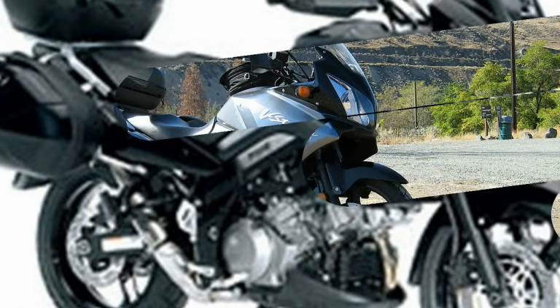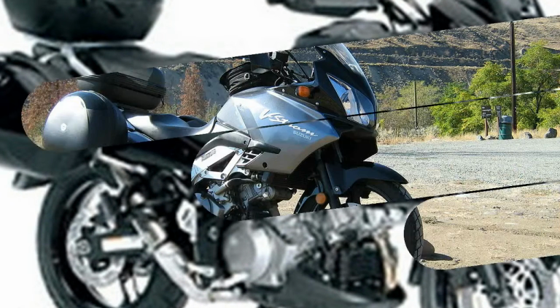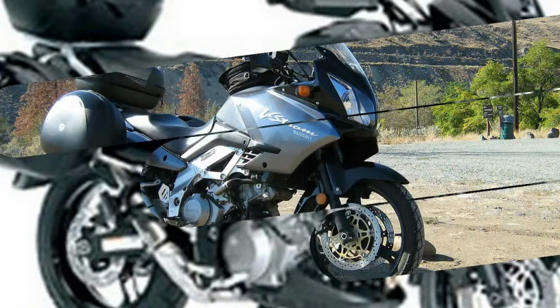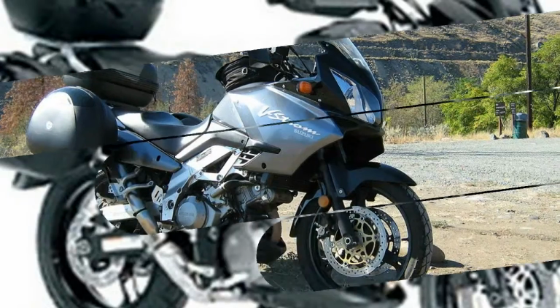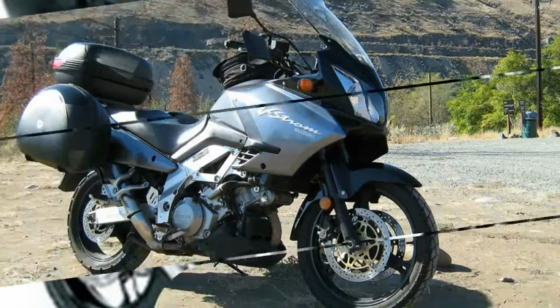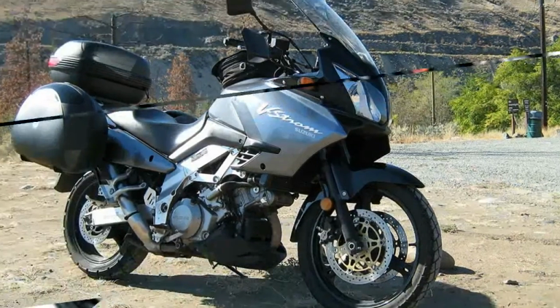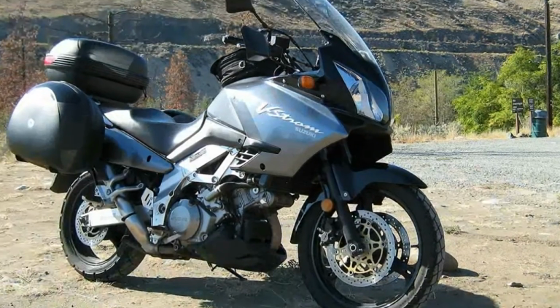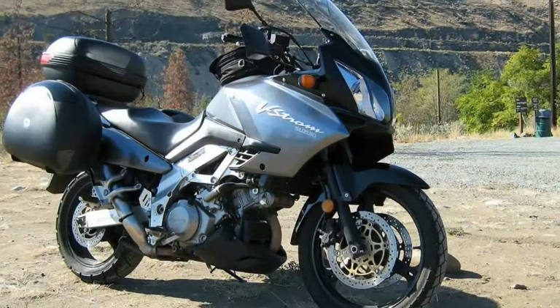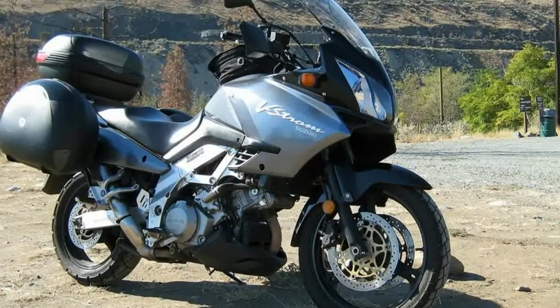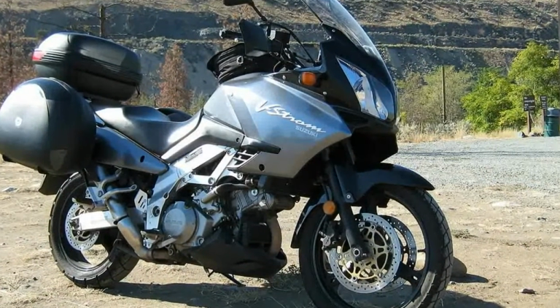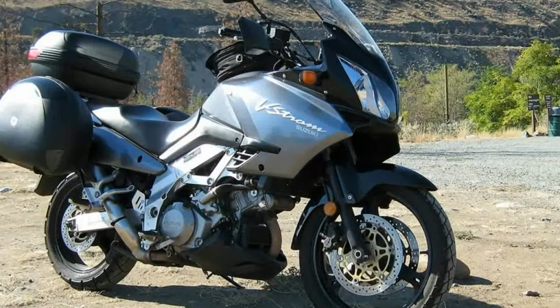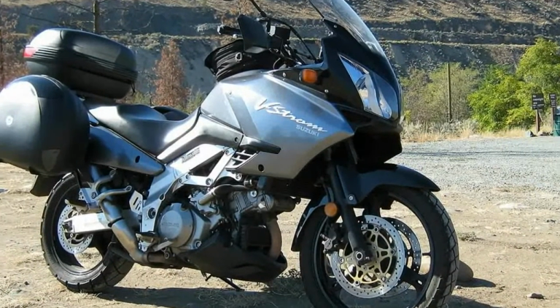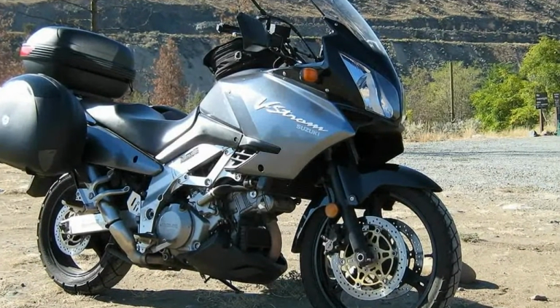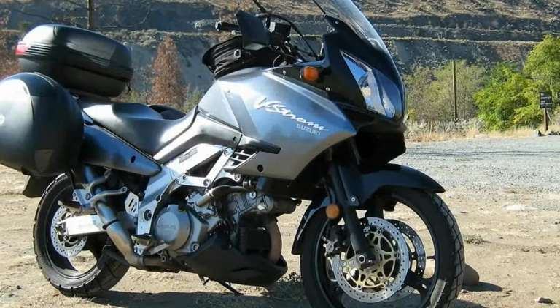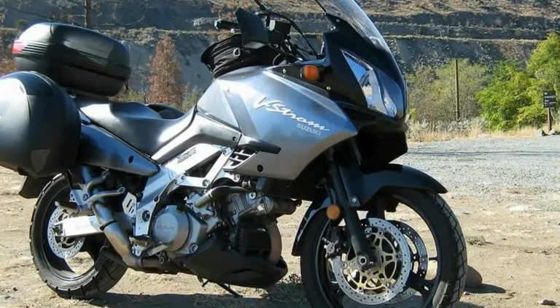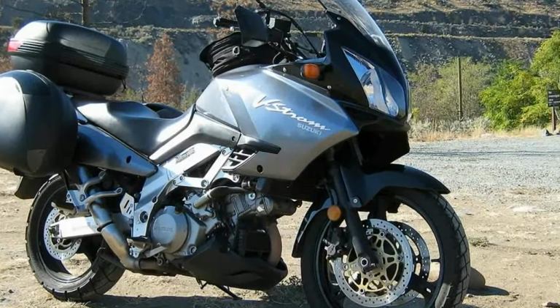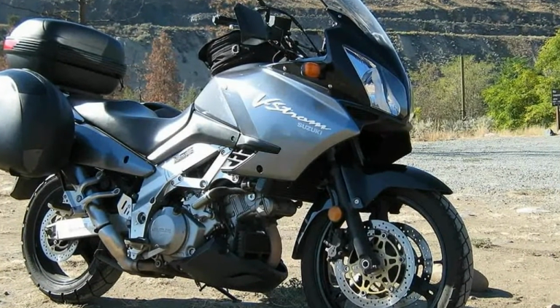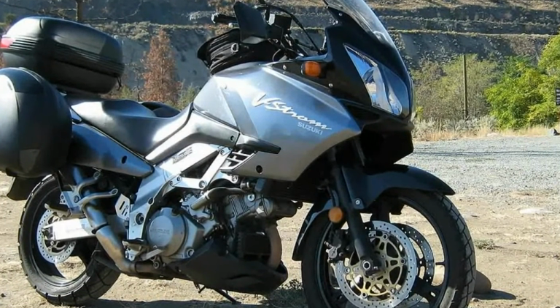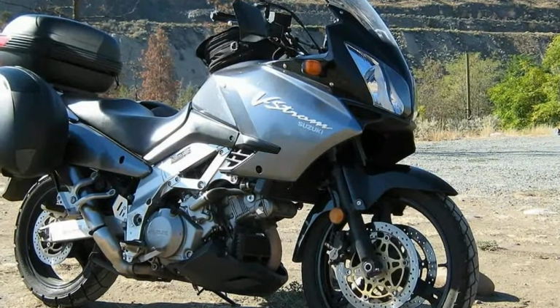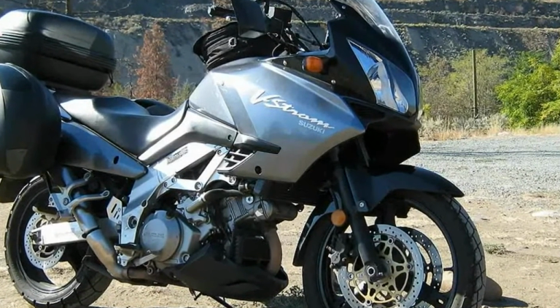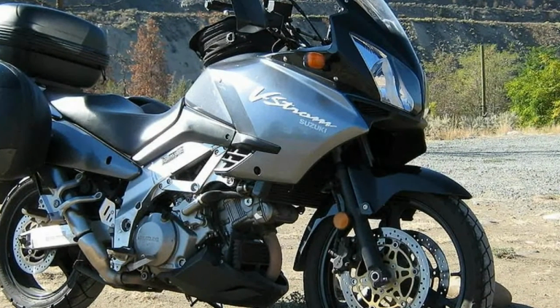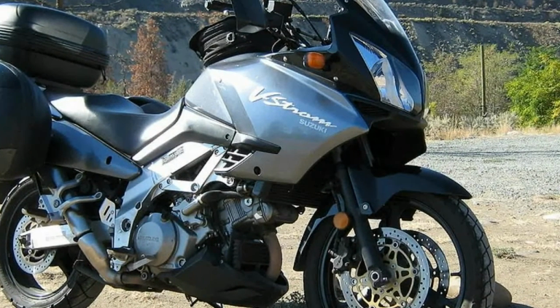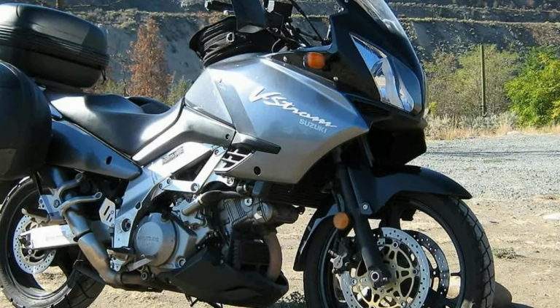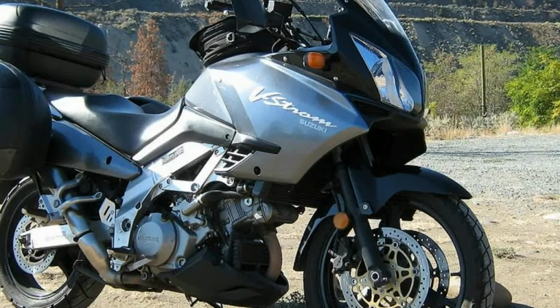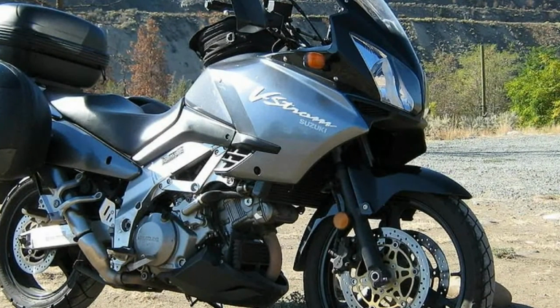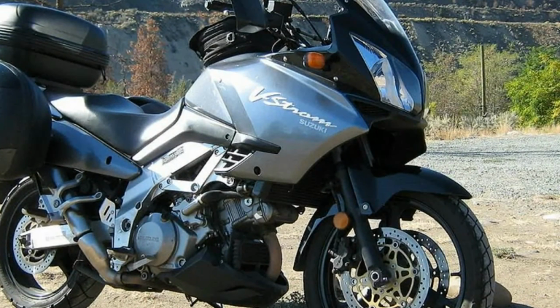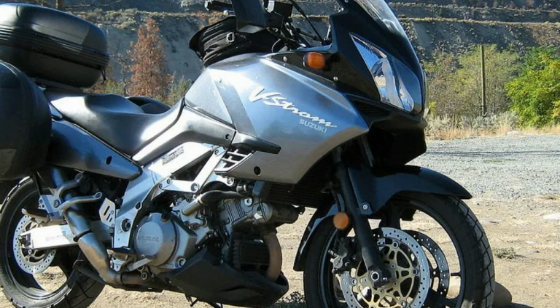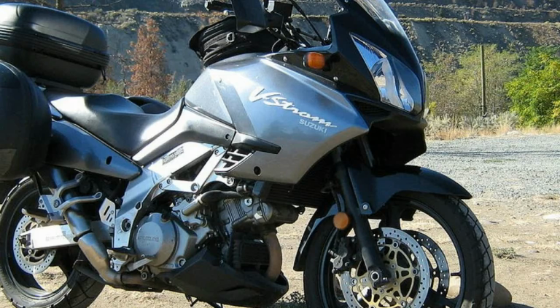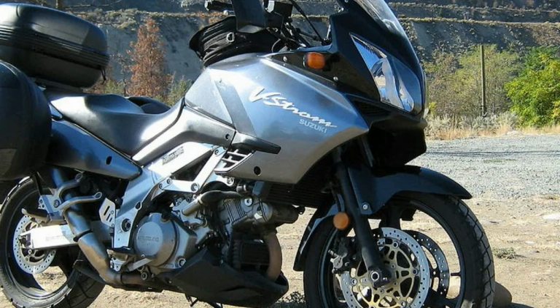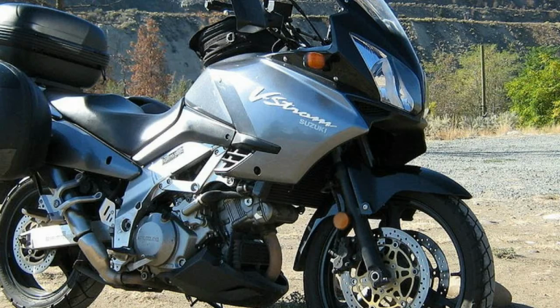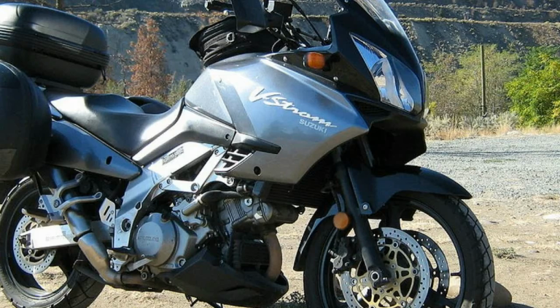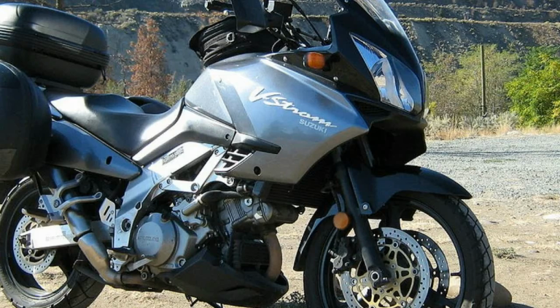Champion yellow is a new color for the V-Strom 1000 XT, relating to the off-road racing scene of Suzuki.